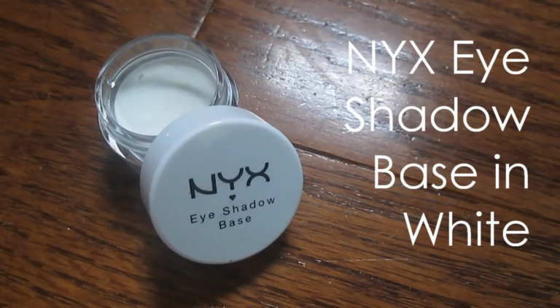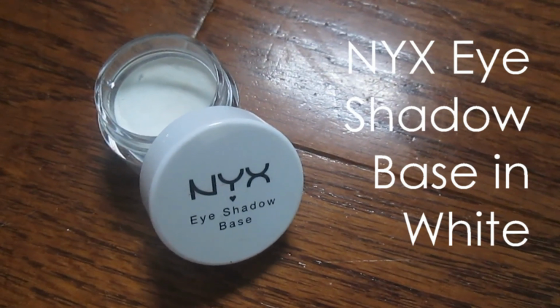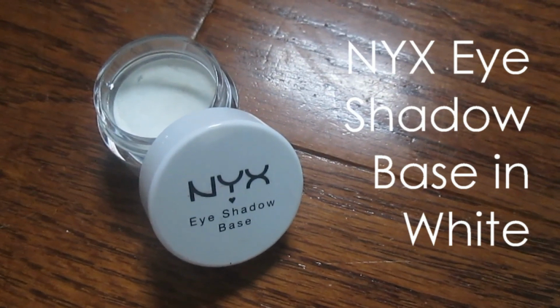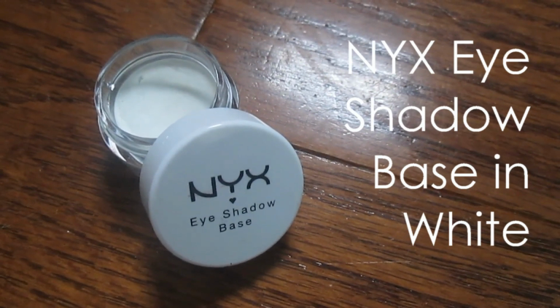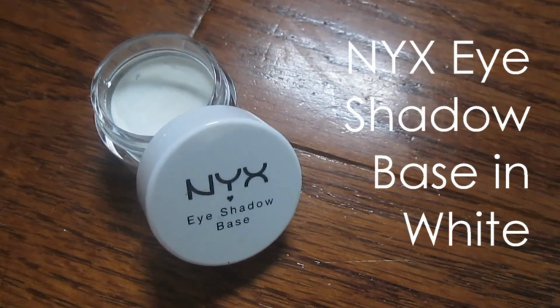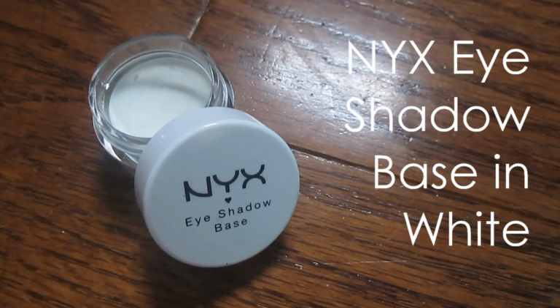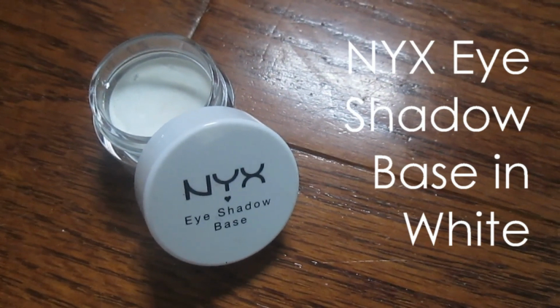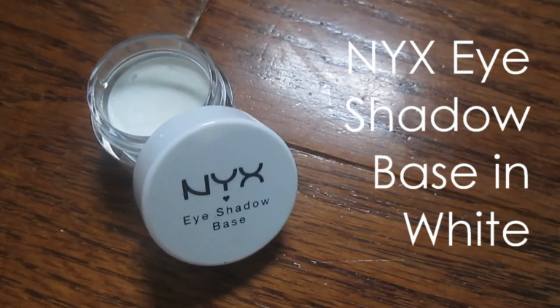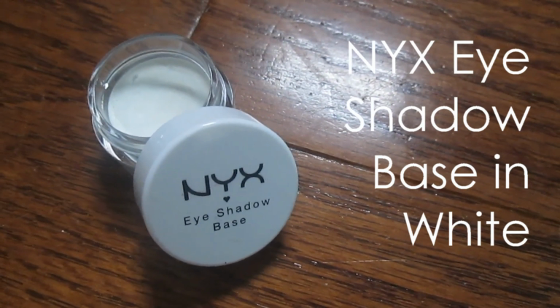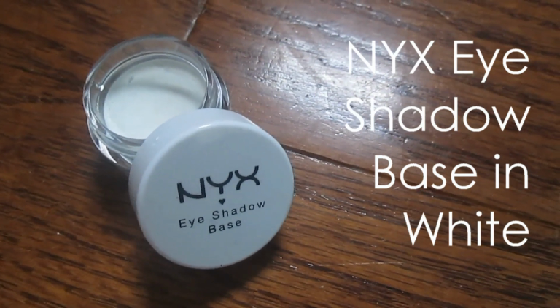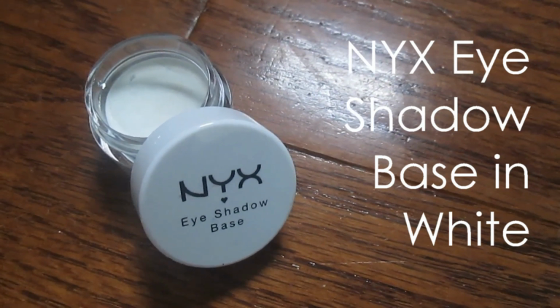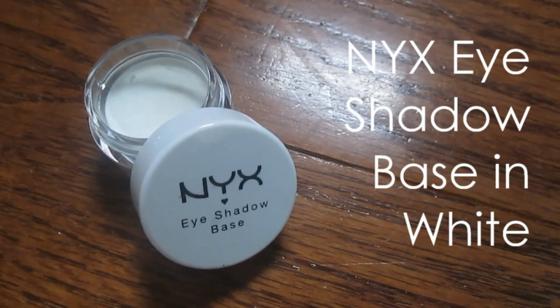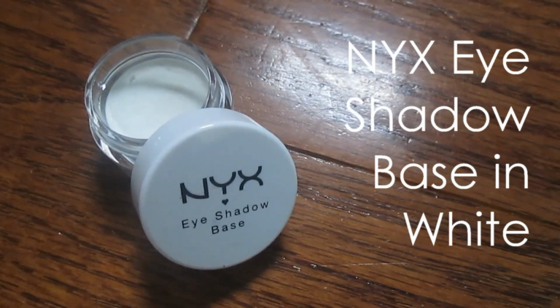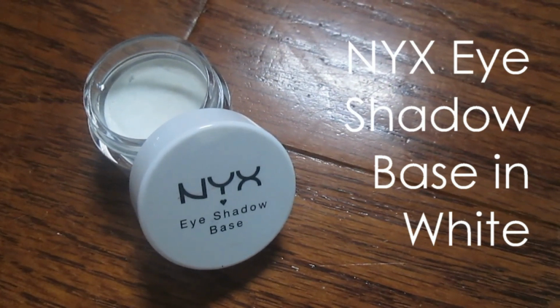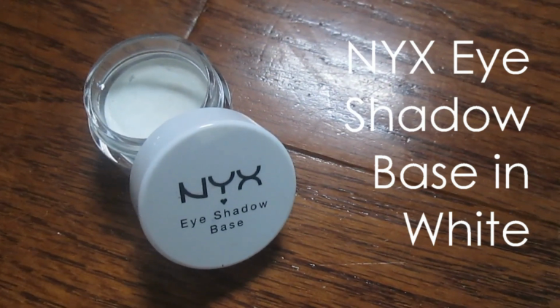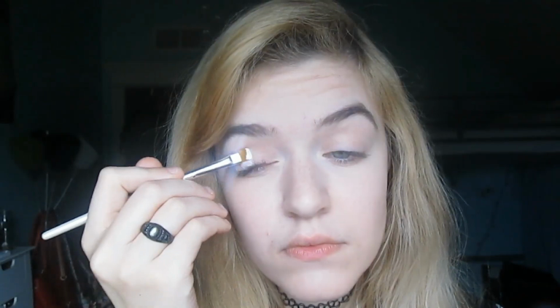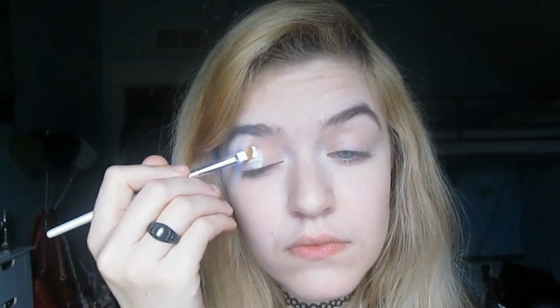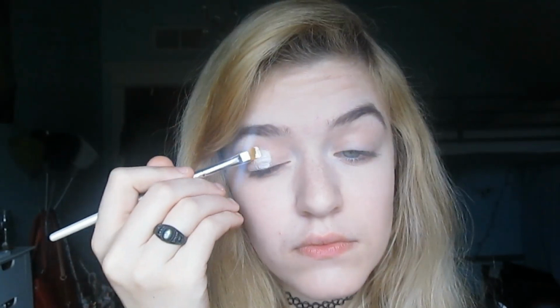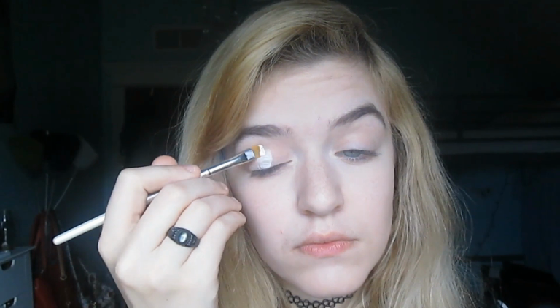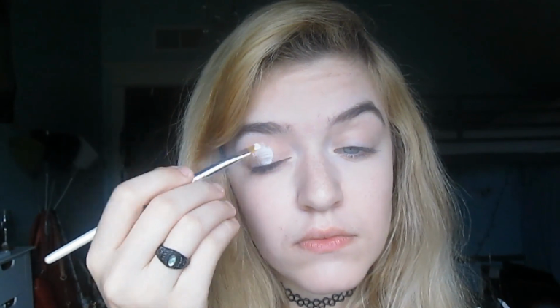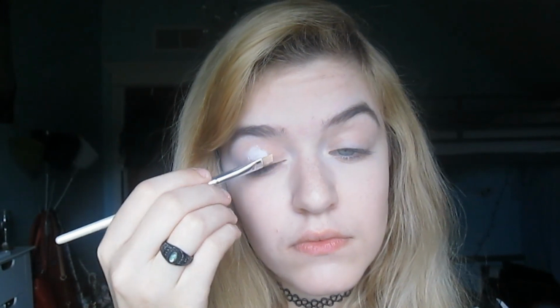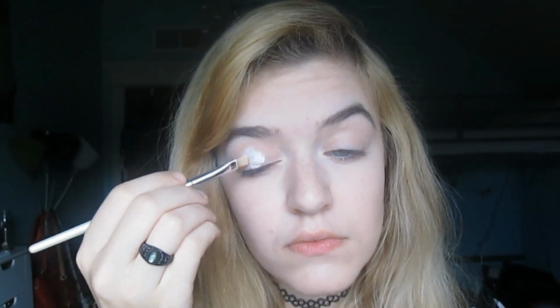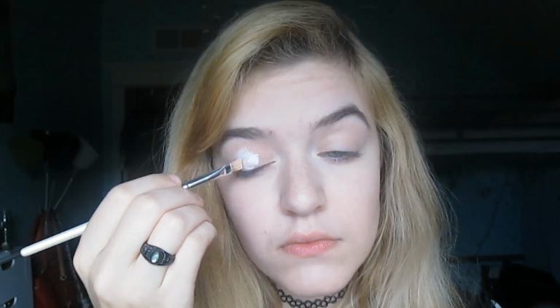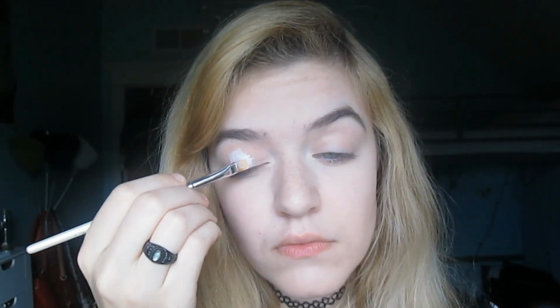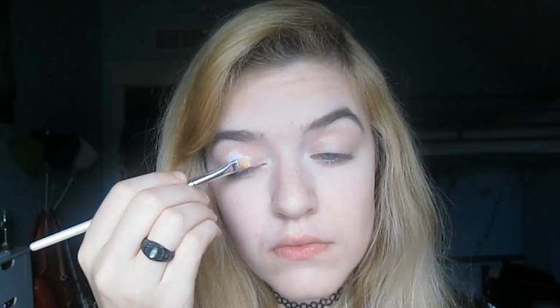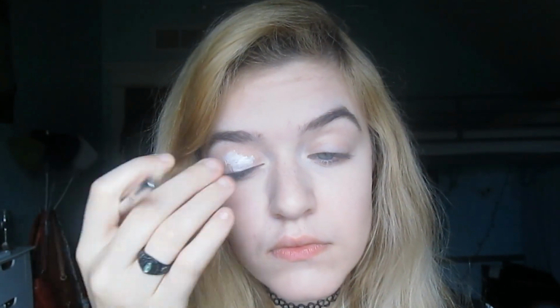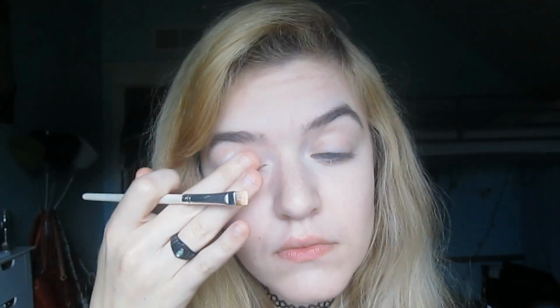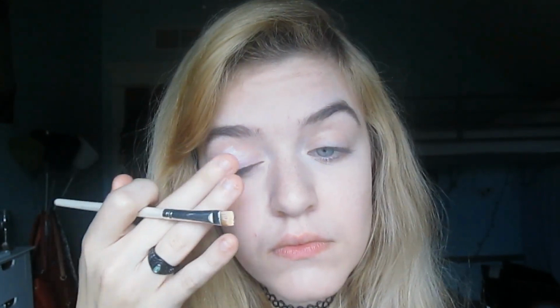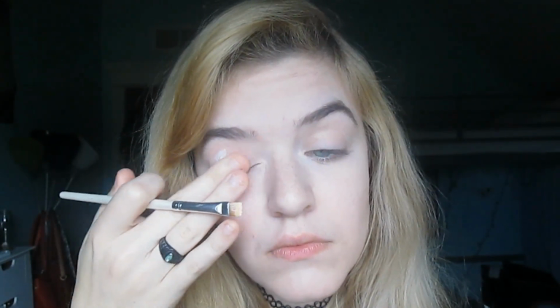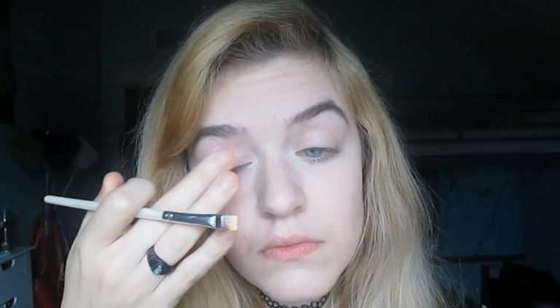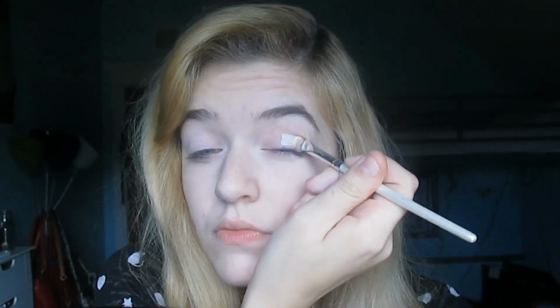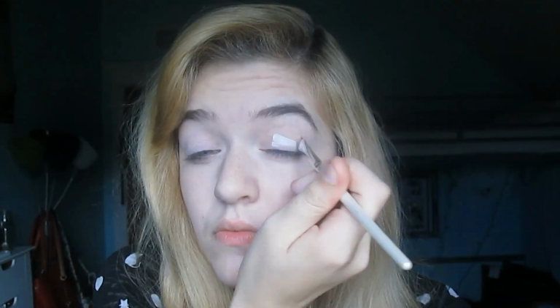I'm using a white eyeshadow base to prime my lids. This will not only keep my shadows on all night, but it will also make the colors more pigmented.